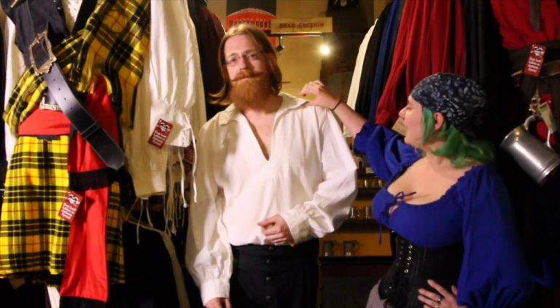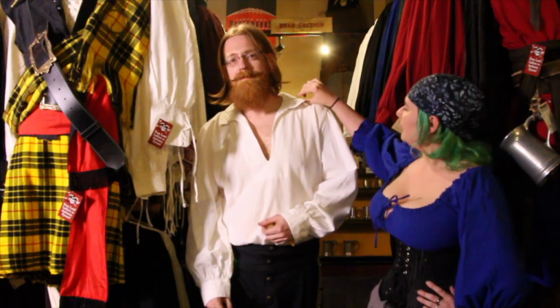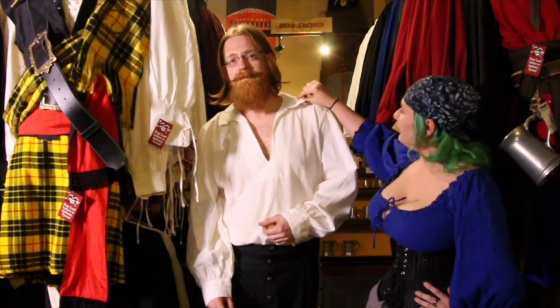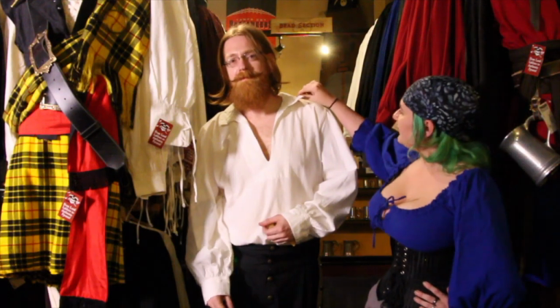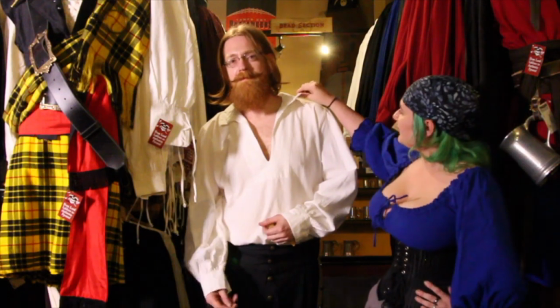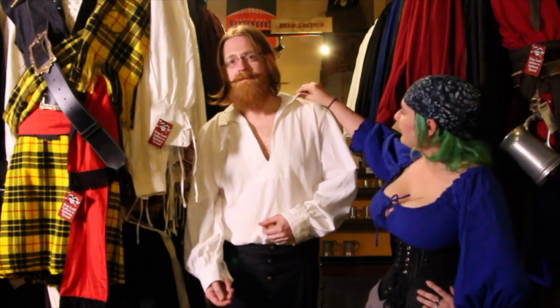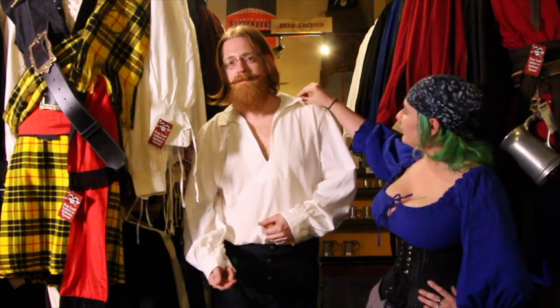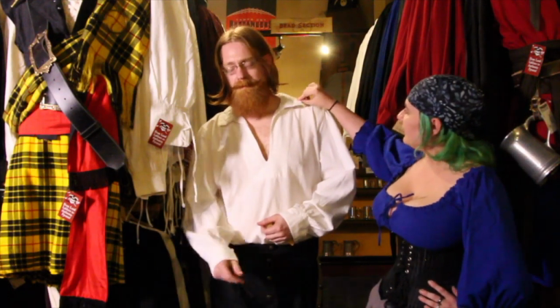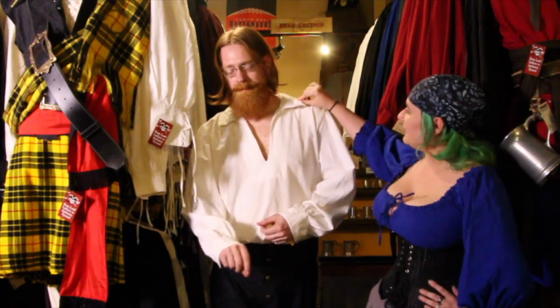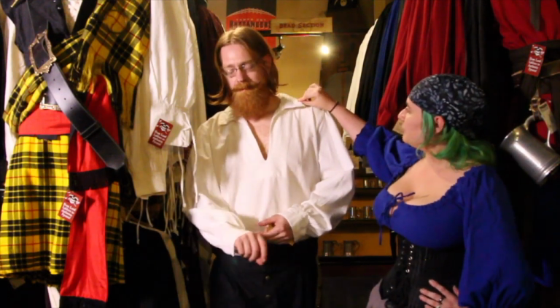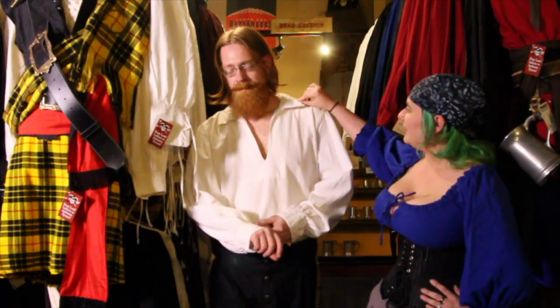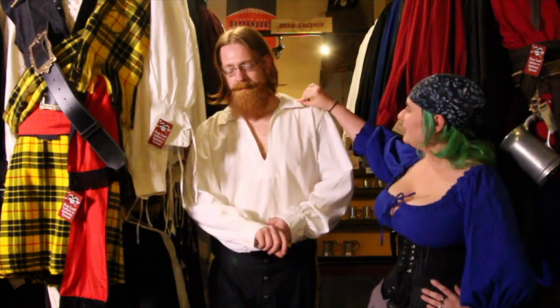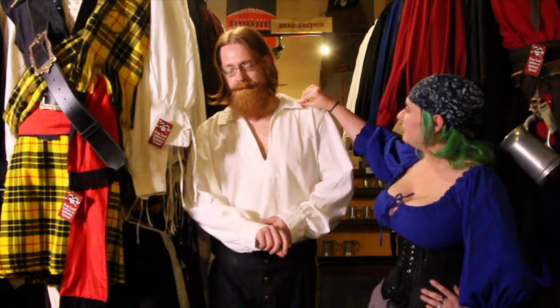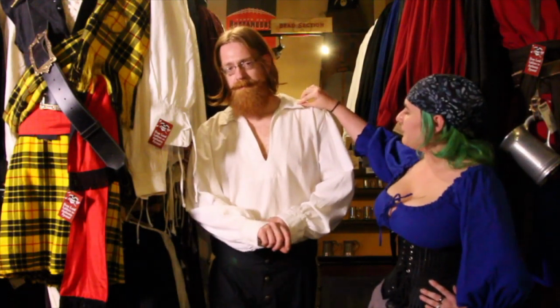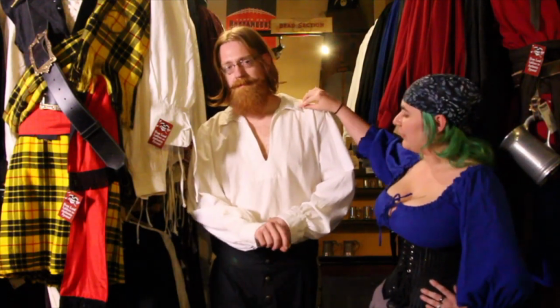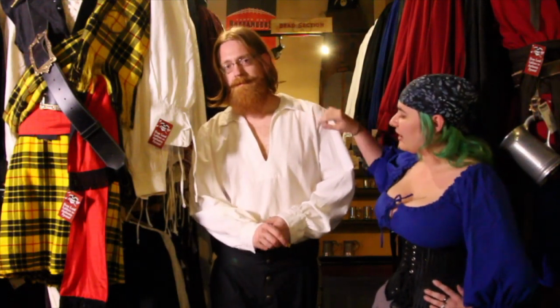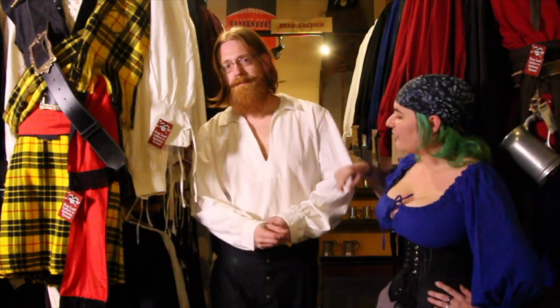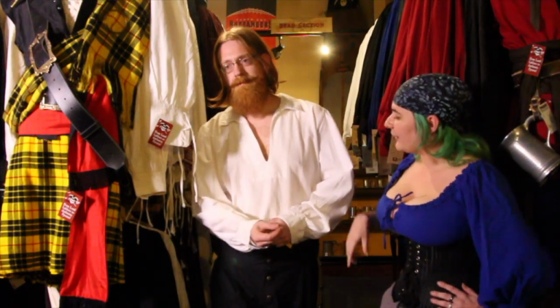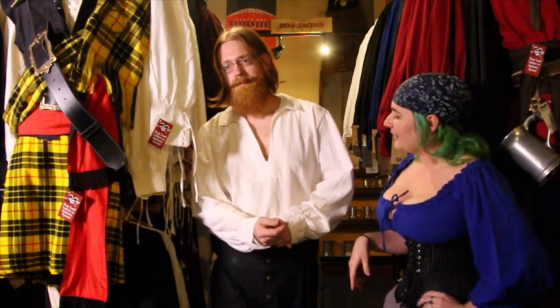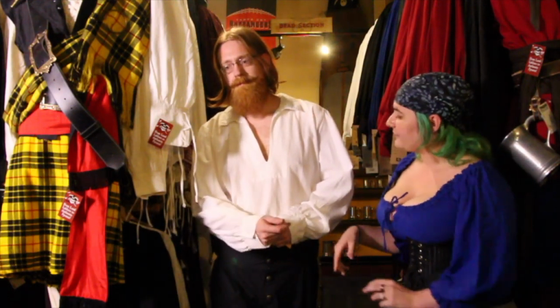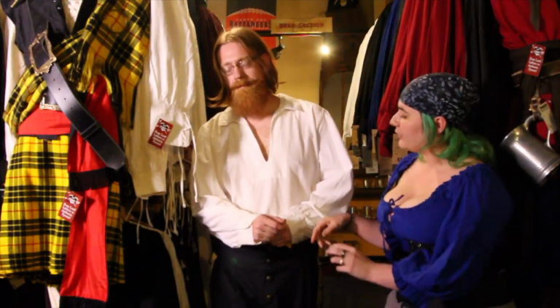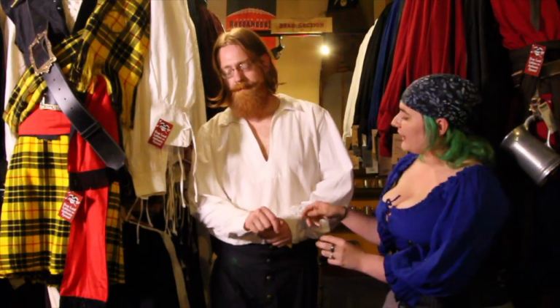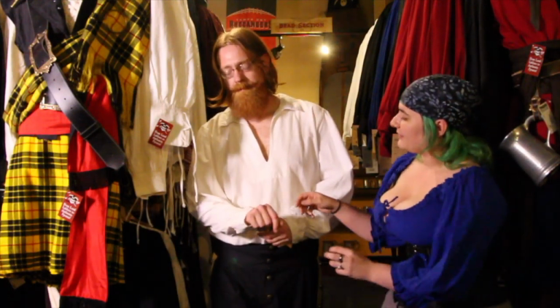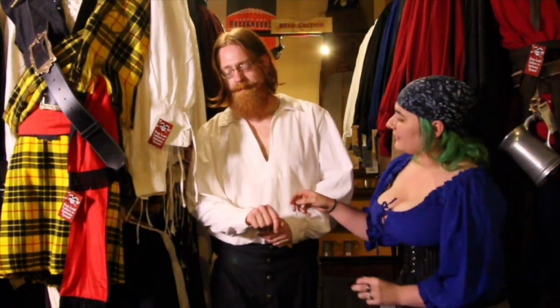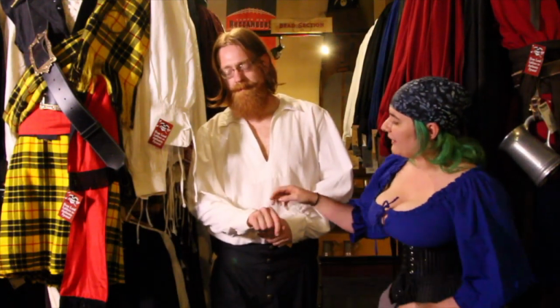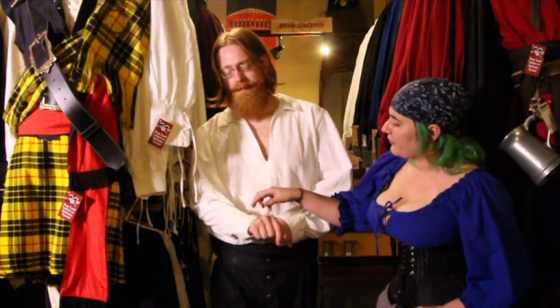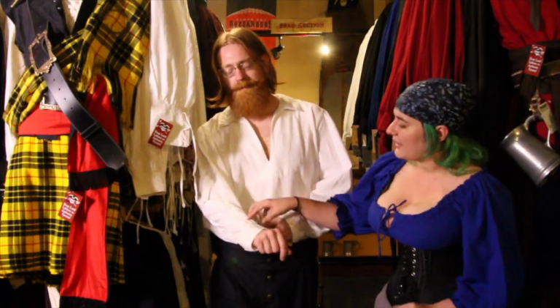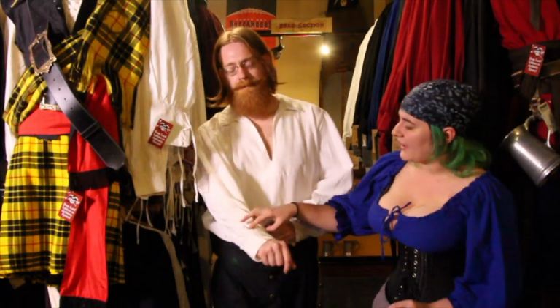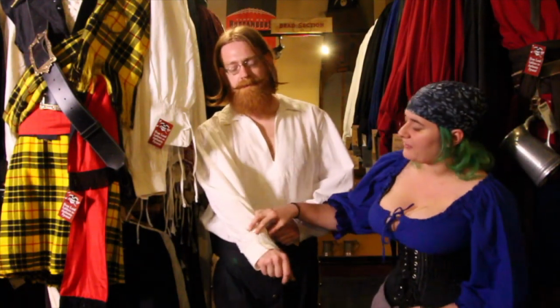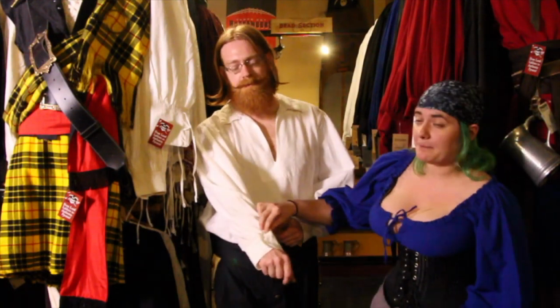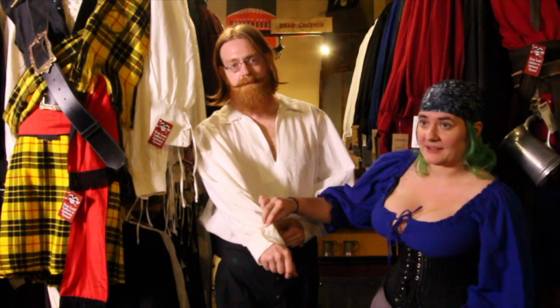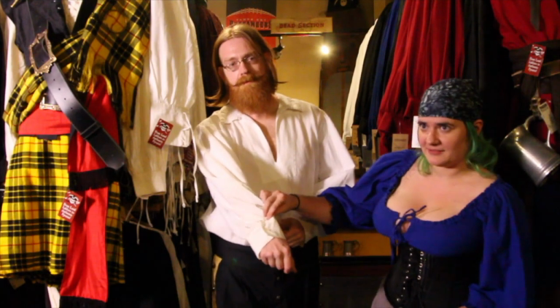You'll see there's a pointed lapel collar, and if you look at the cuffs it has buttons.